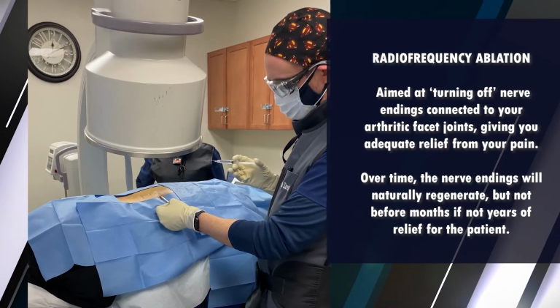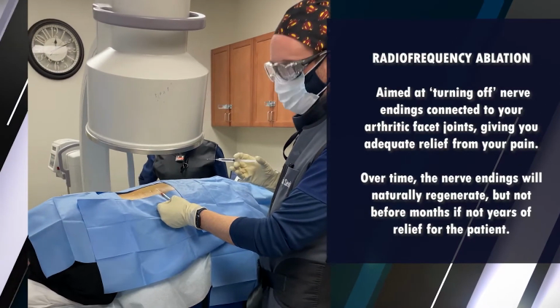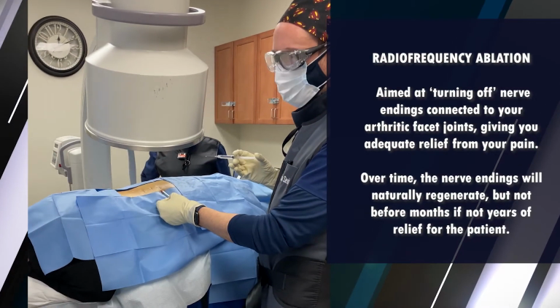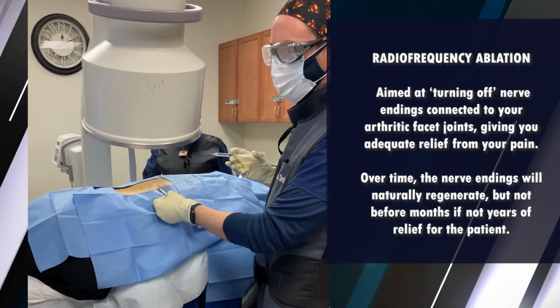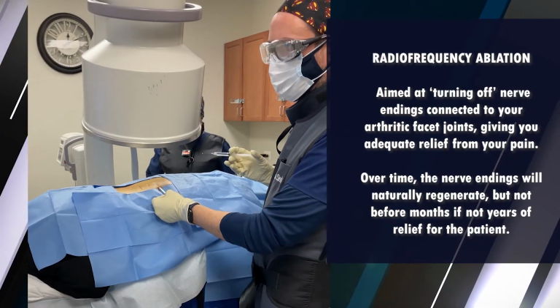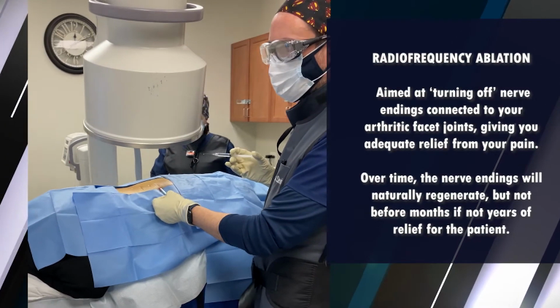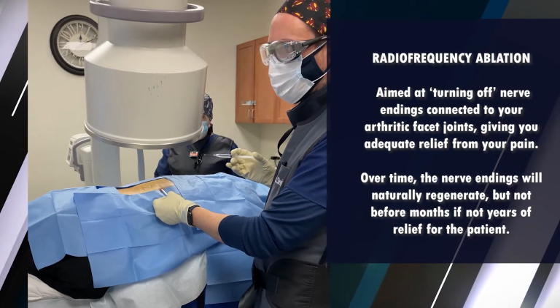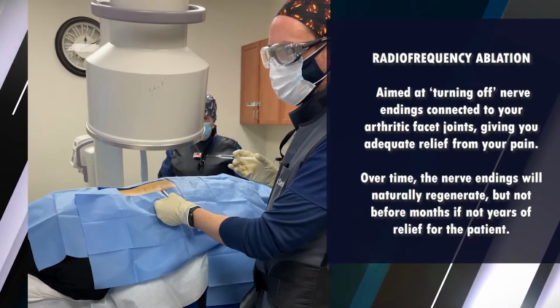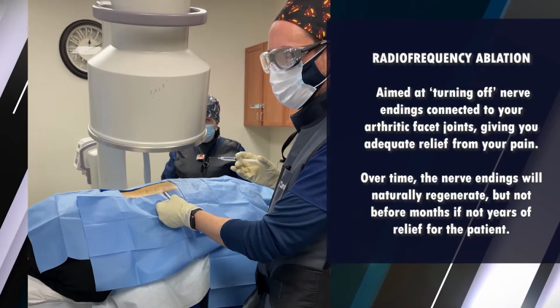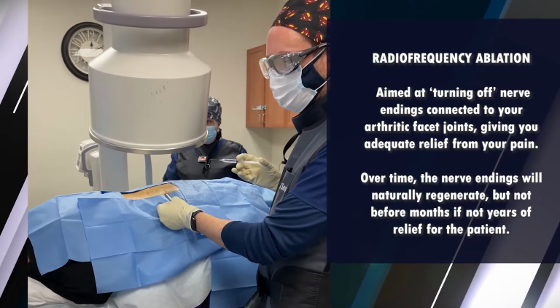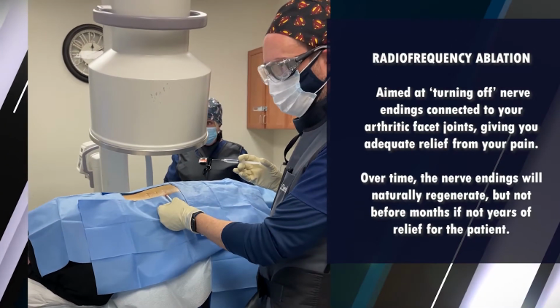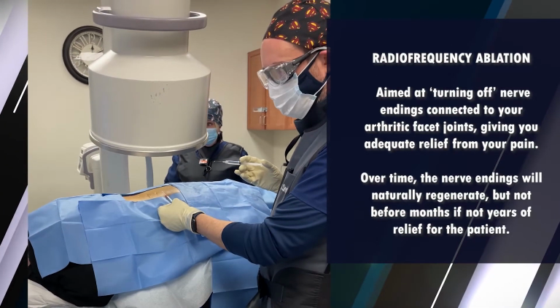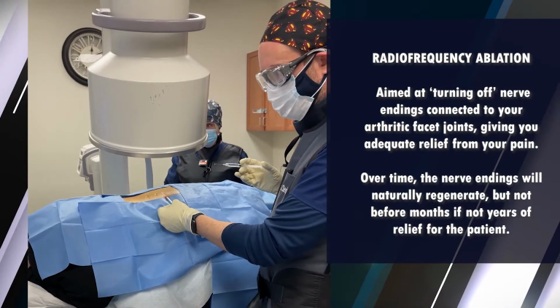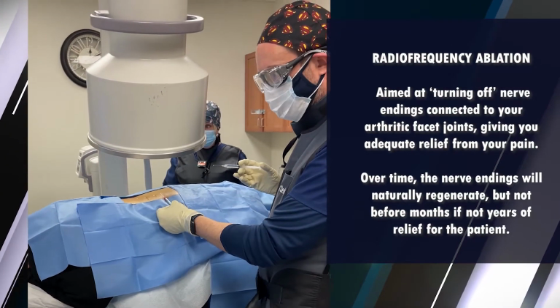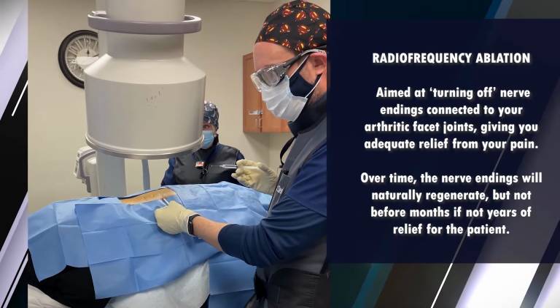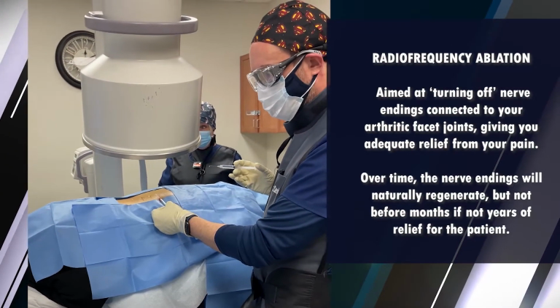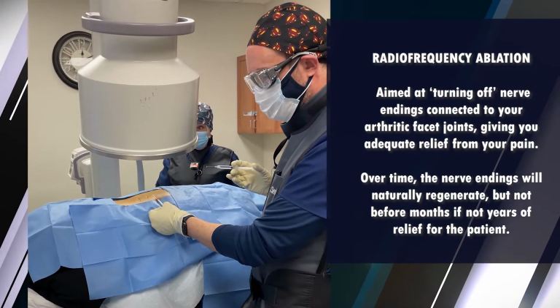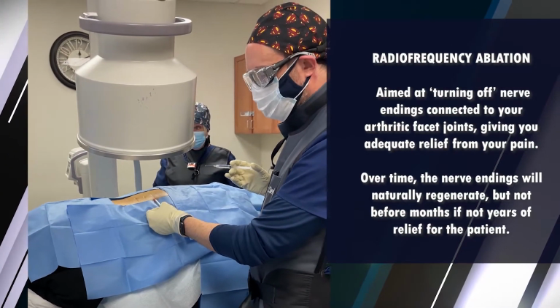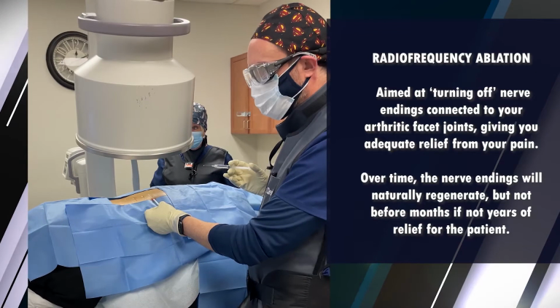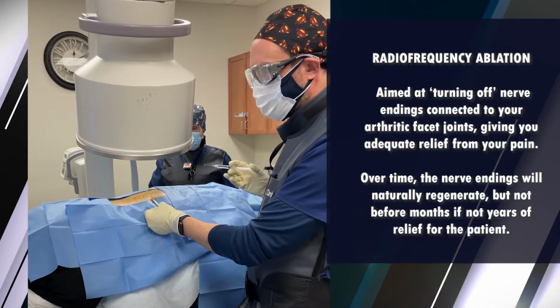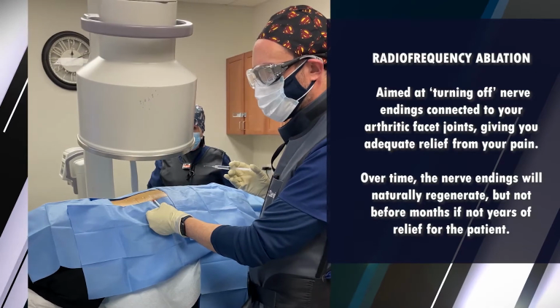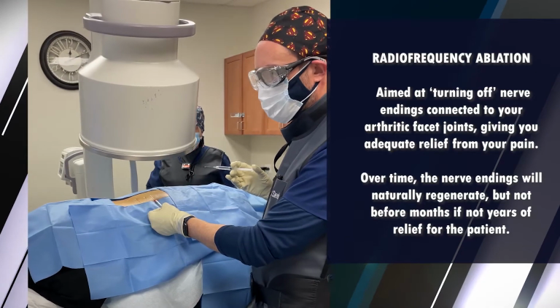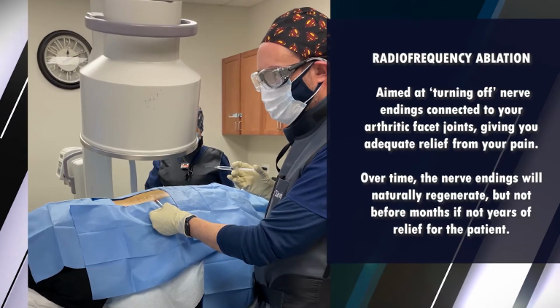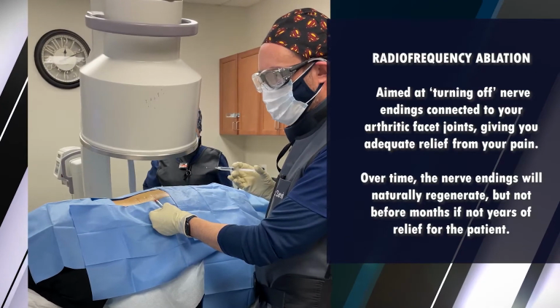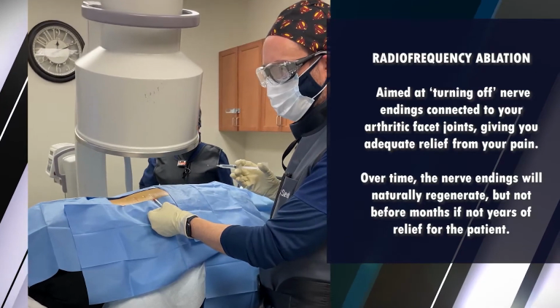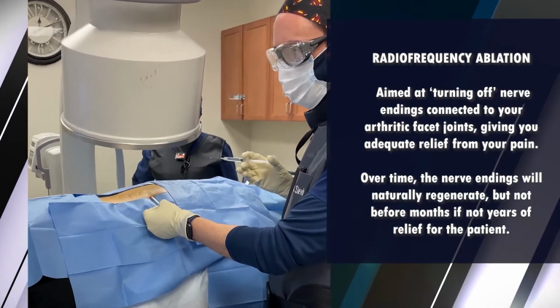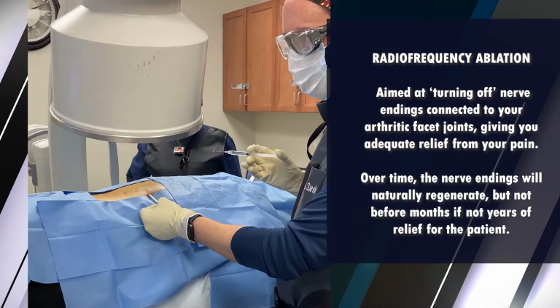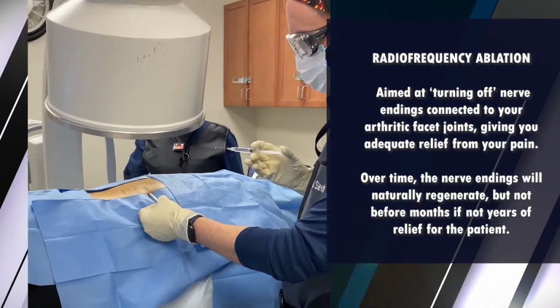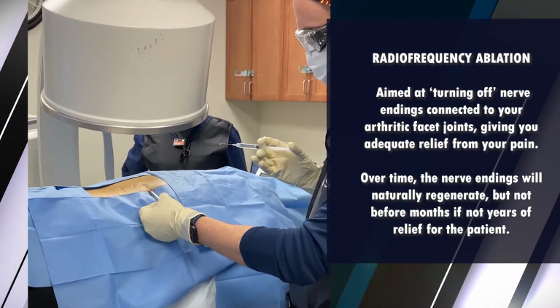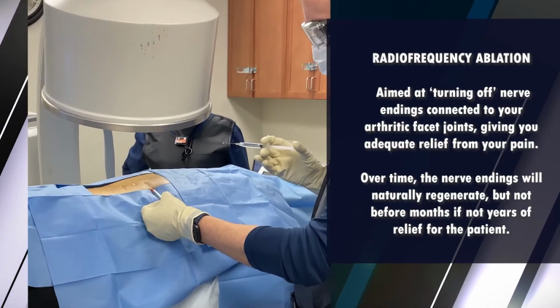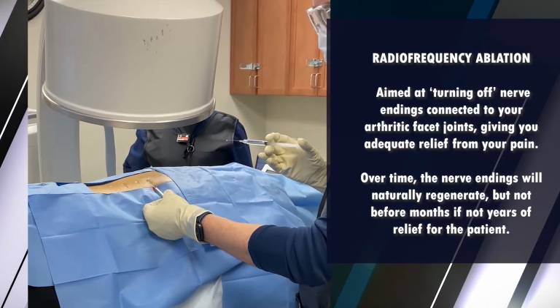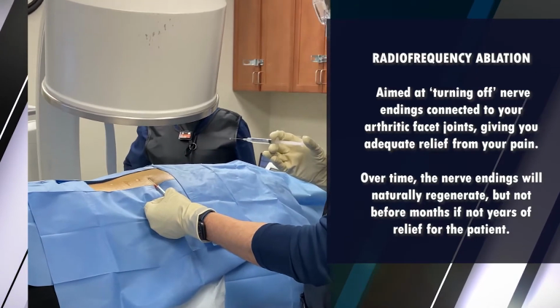At this point, local anesthesia has obviously been used to get the skin surface numb.